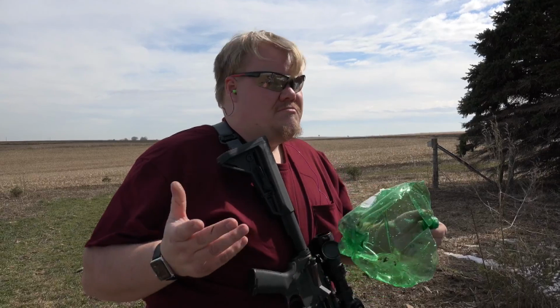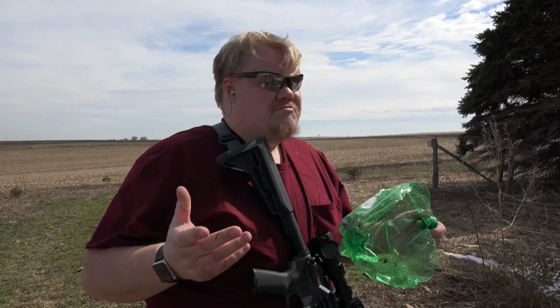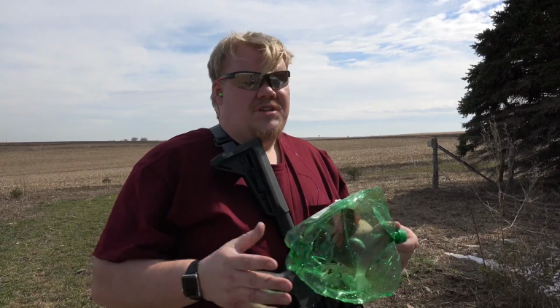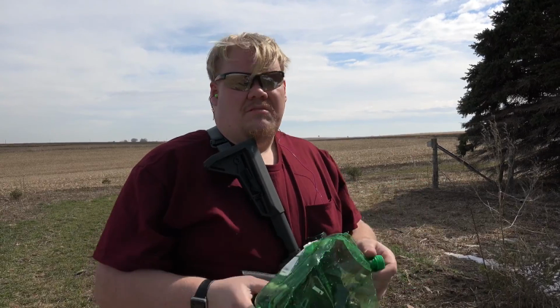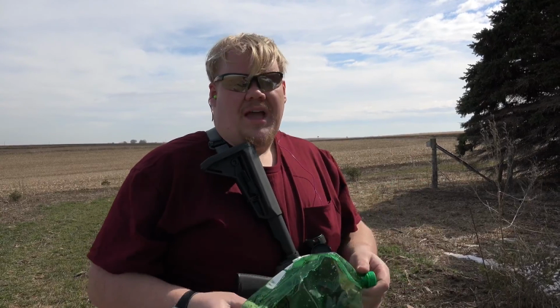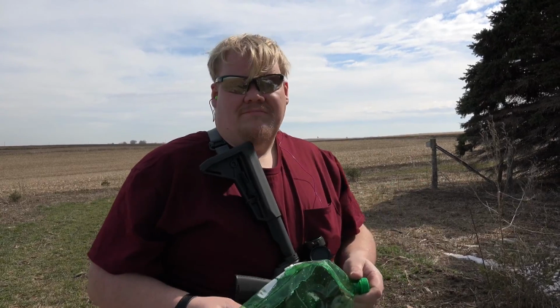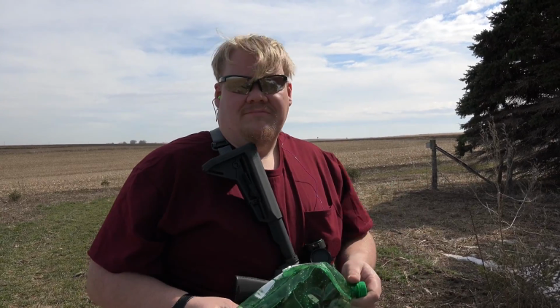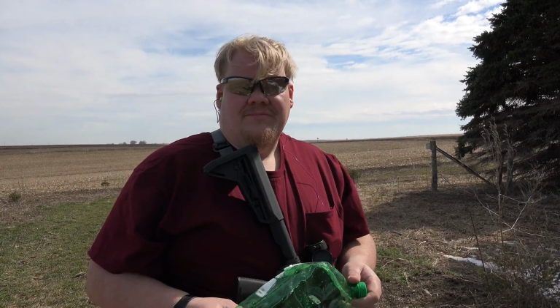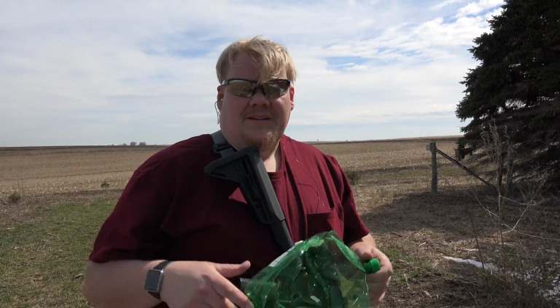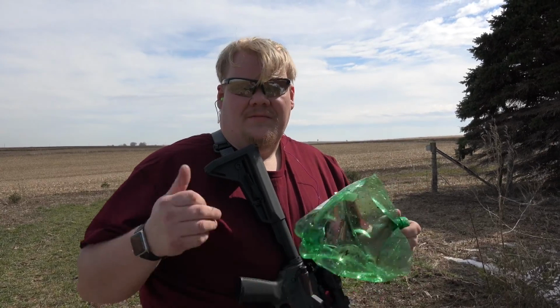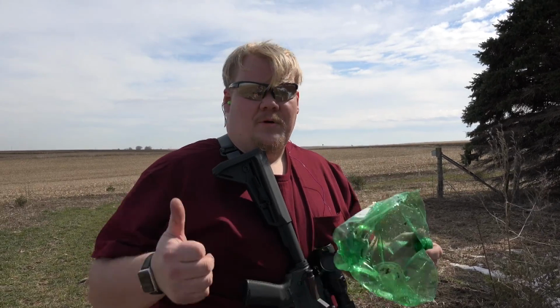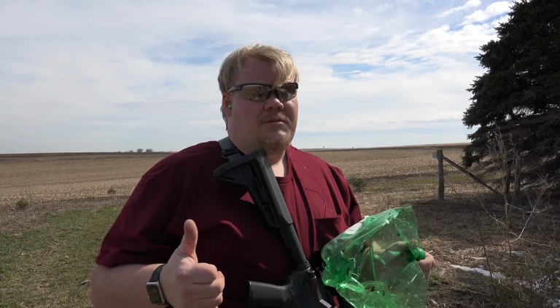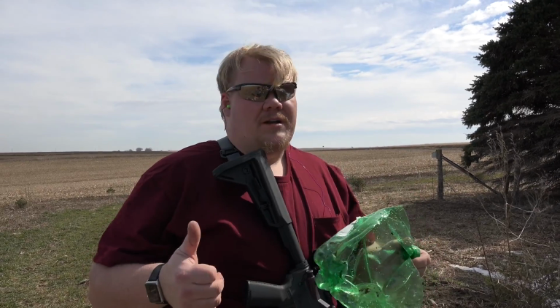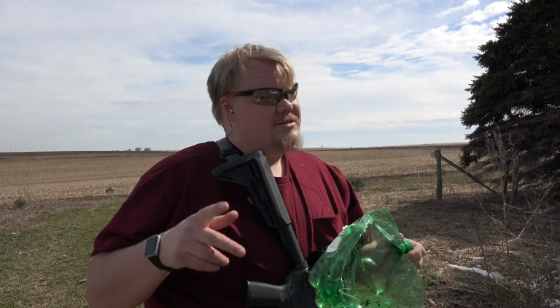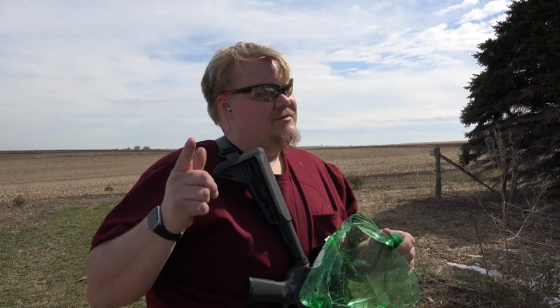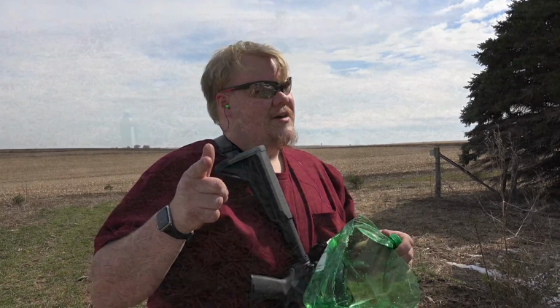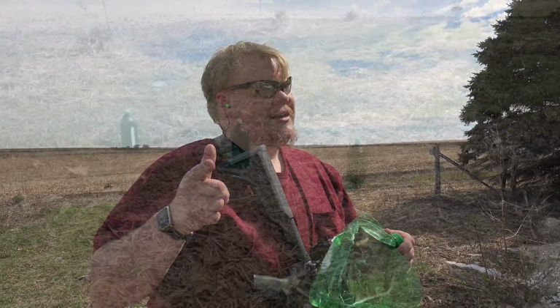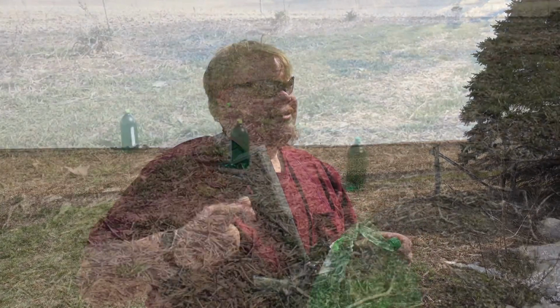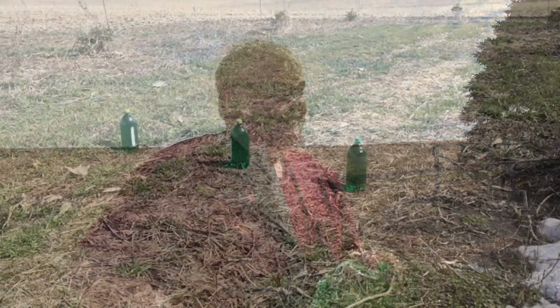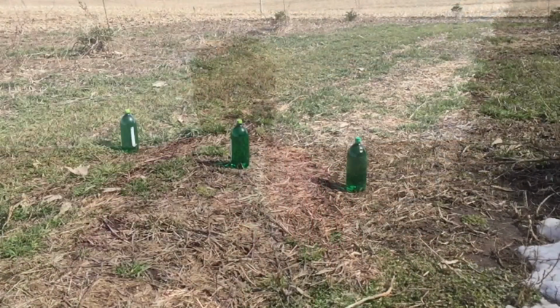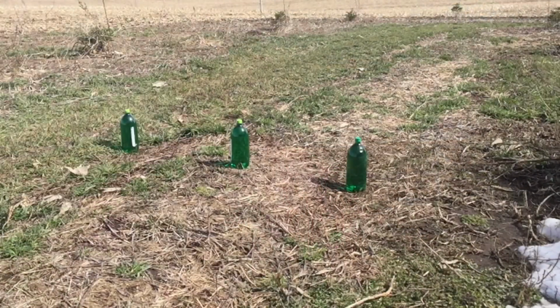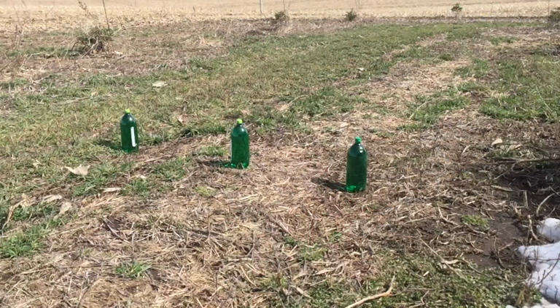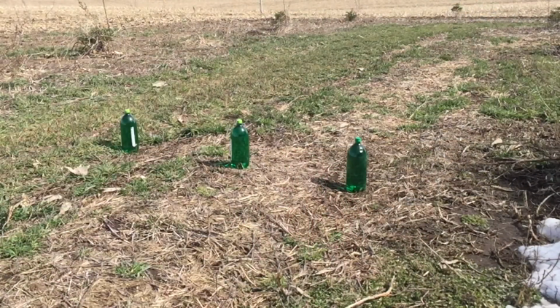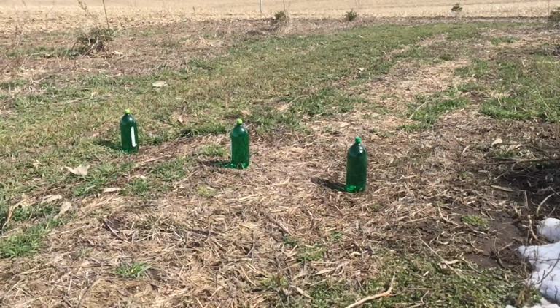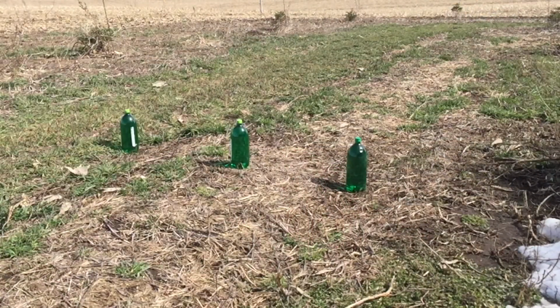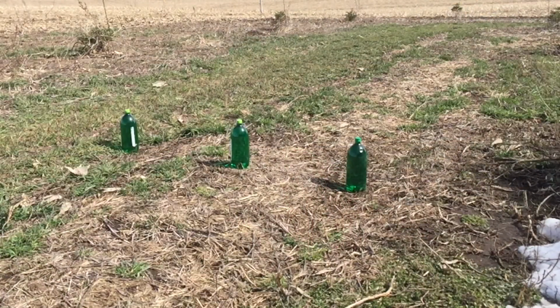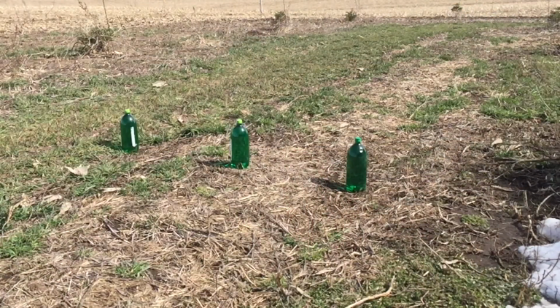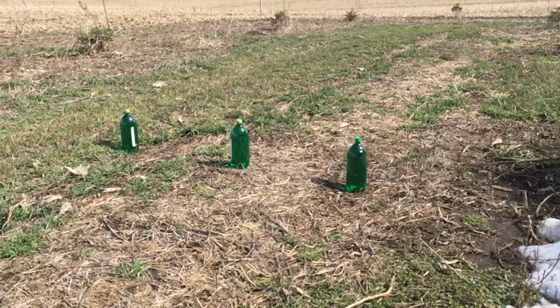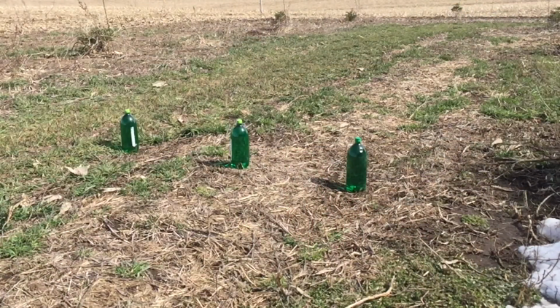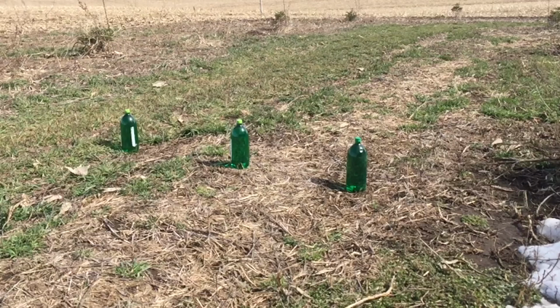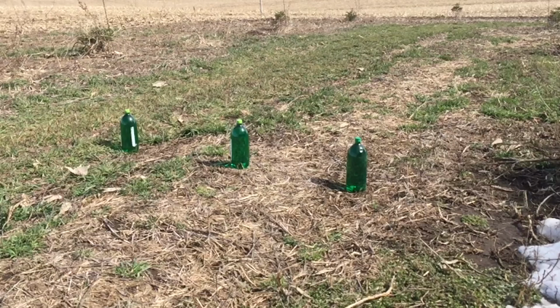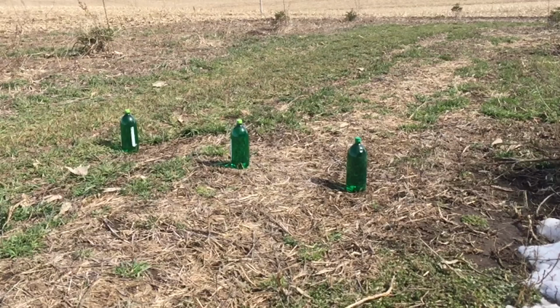So yeah, 40 grainers - fun. Got a lot of shots to get out.